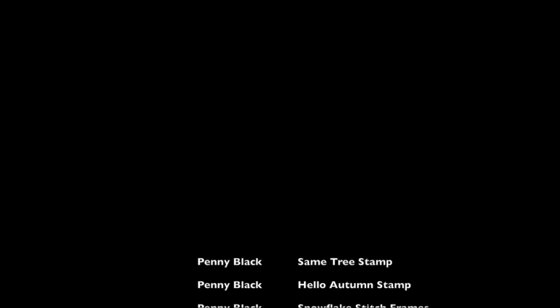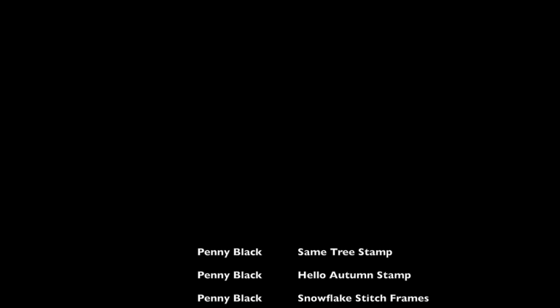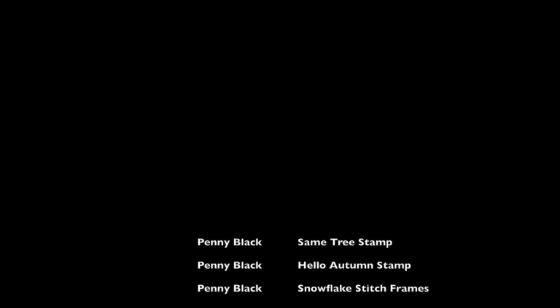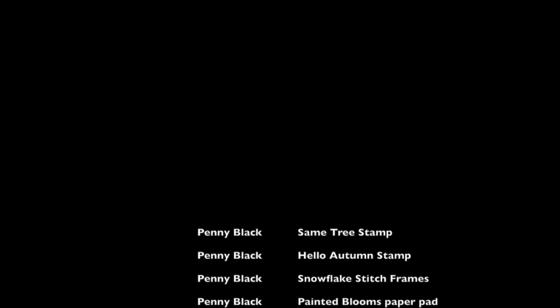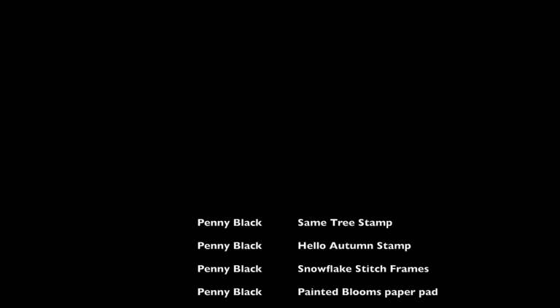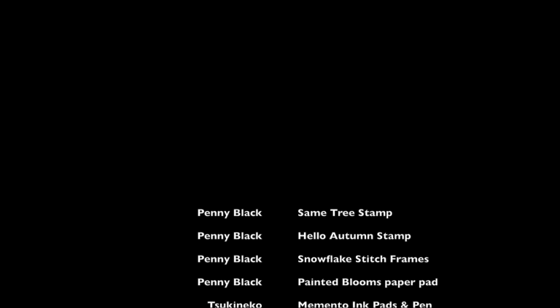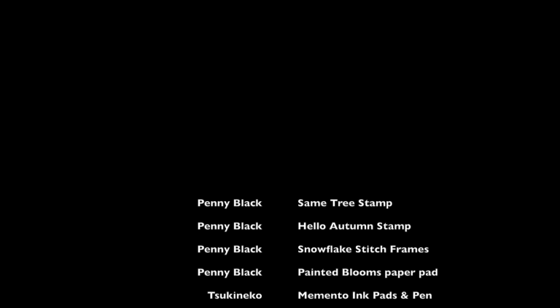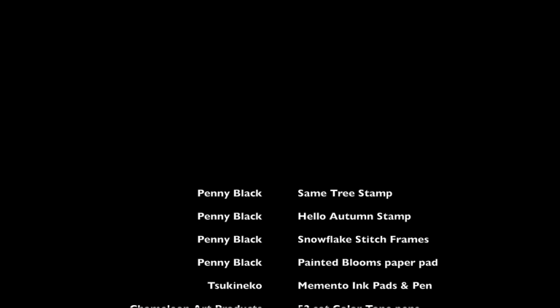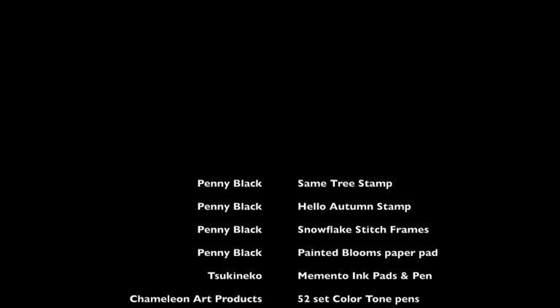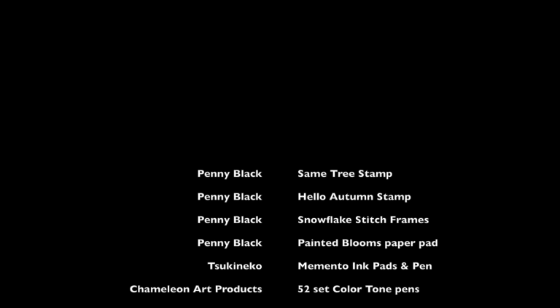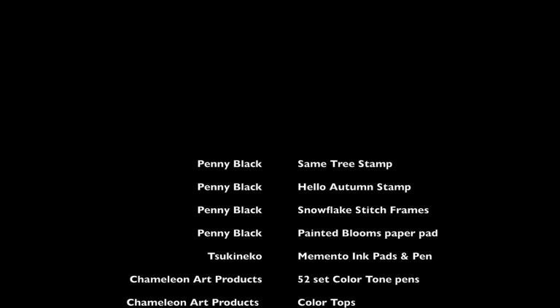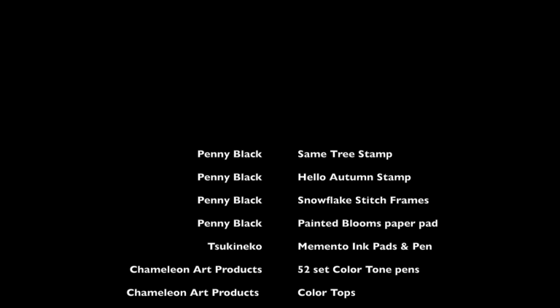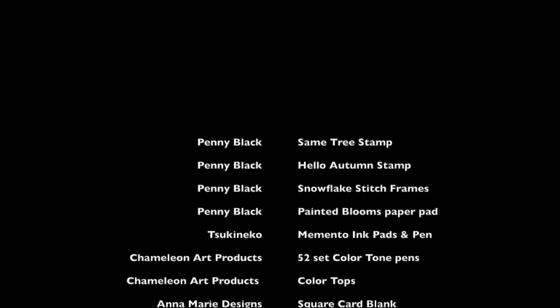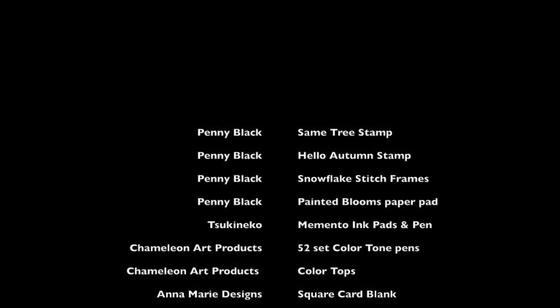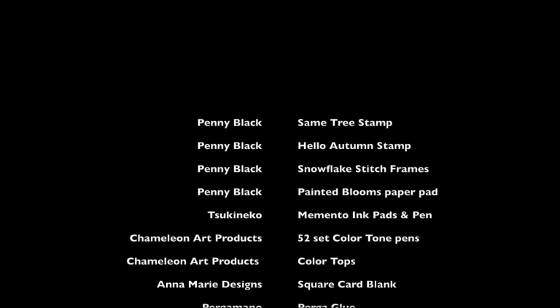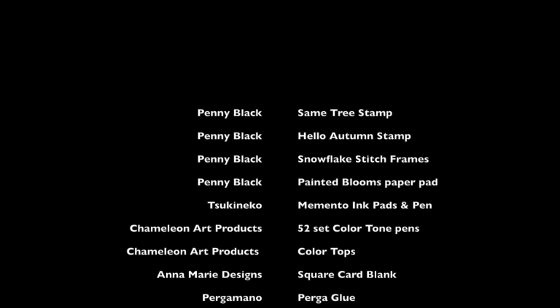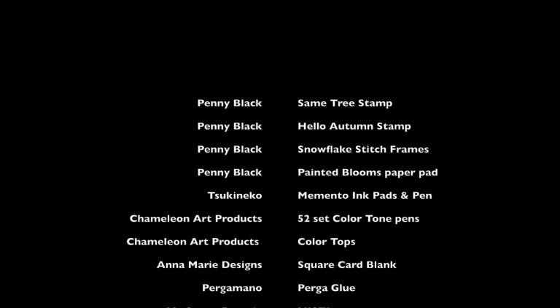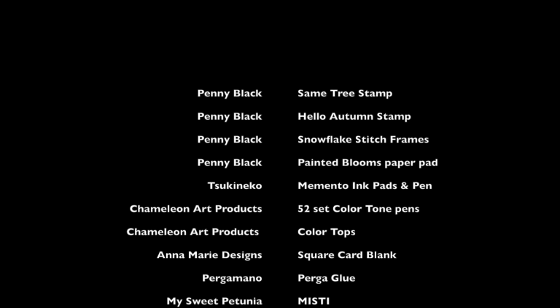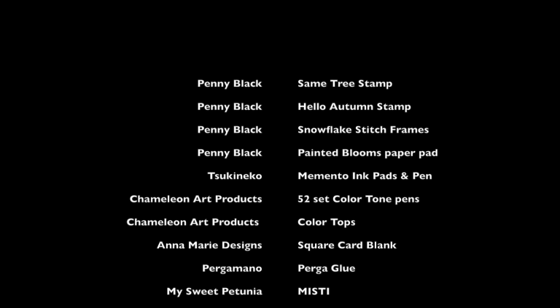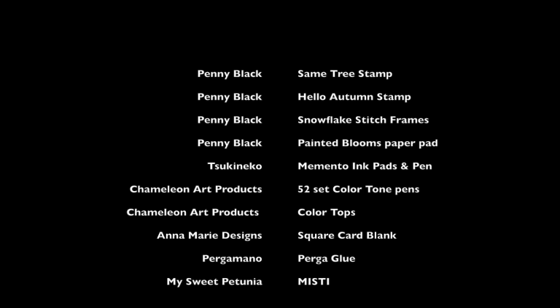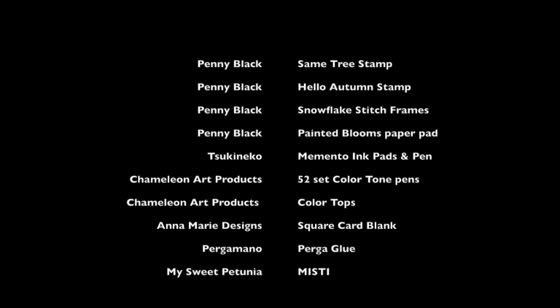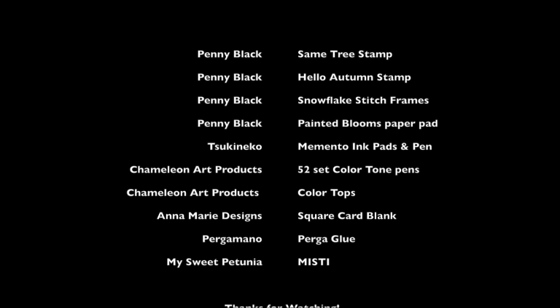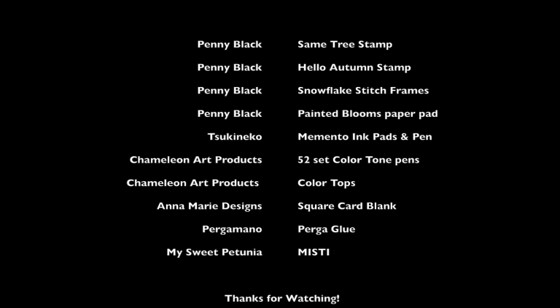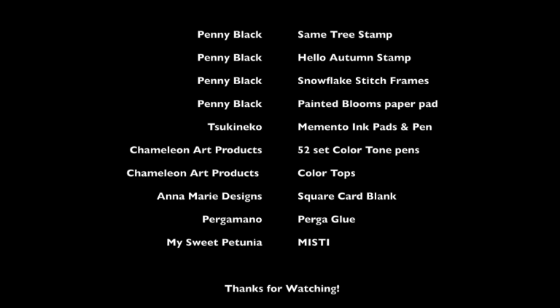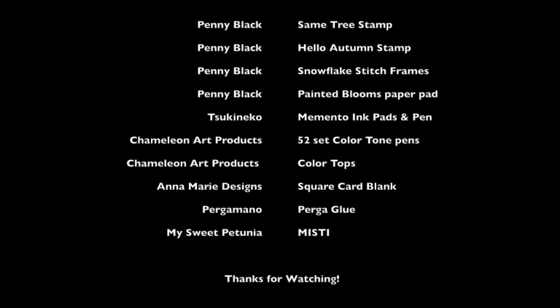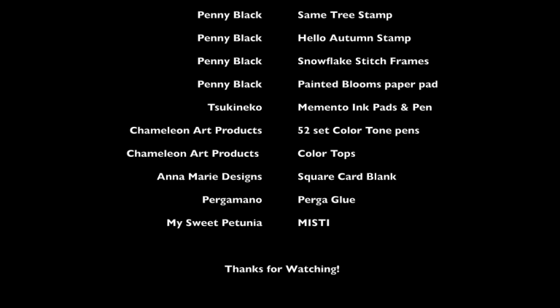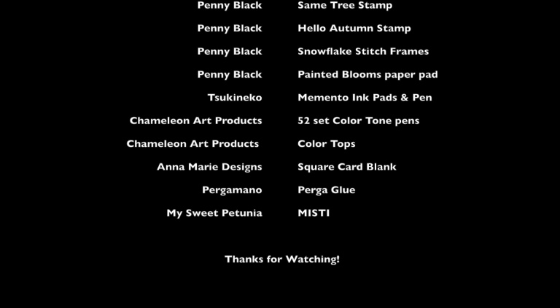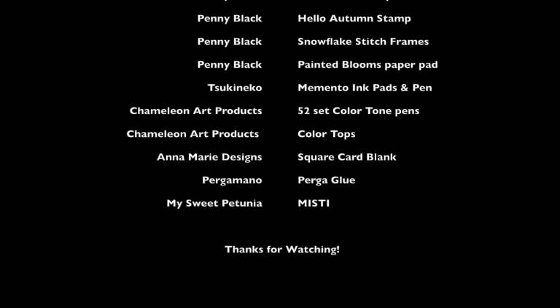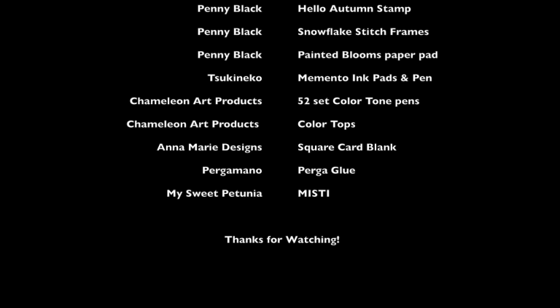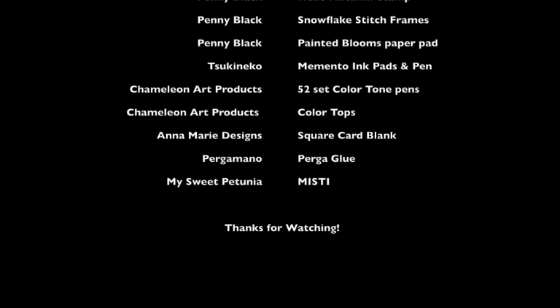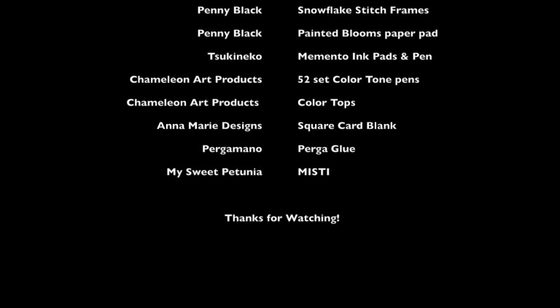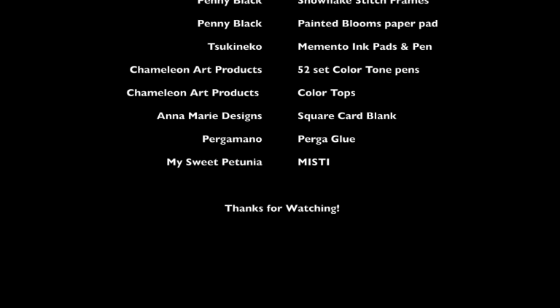Here is a list of all the materials that have been used in this project. Thank you for watching.